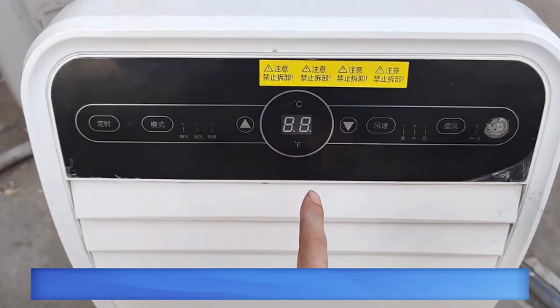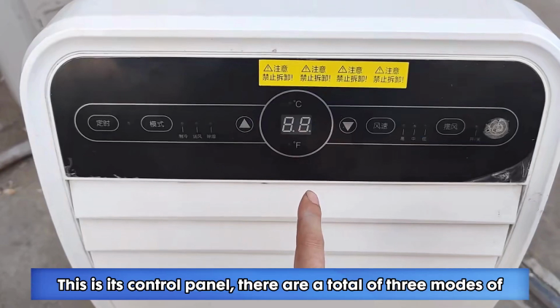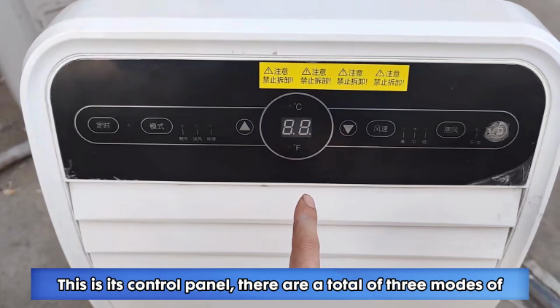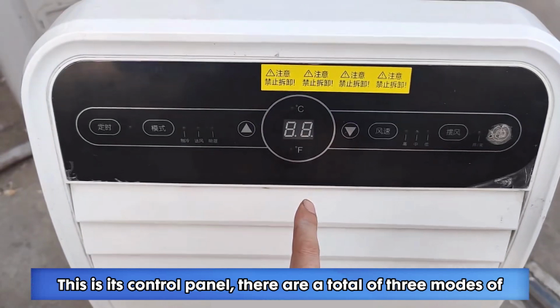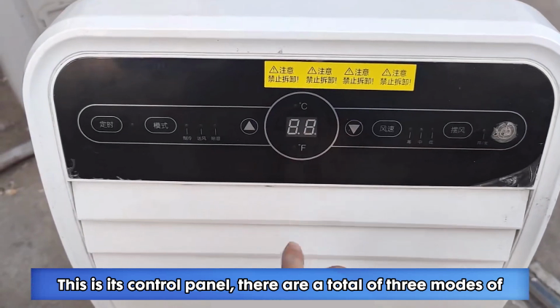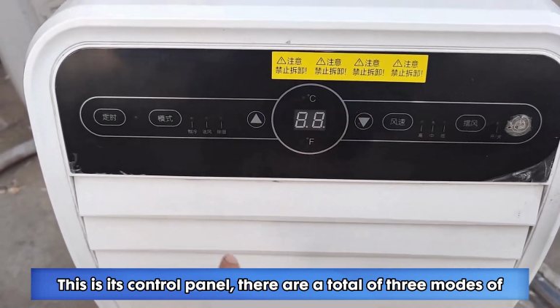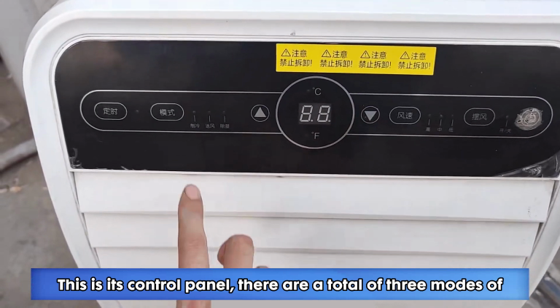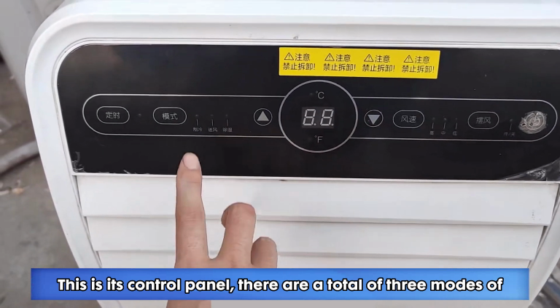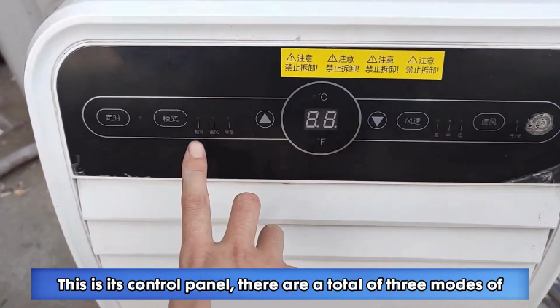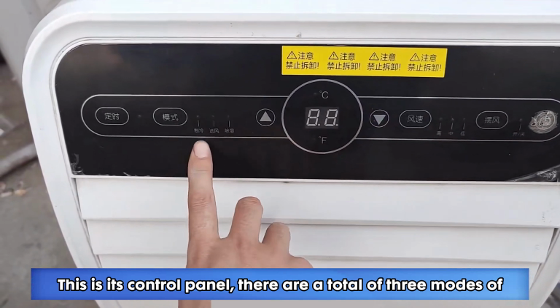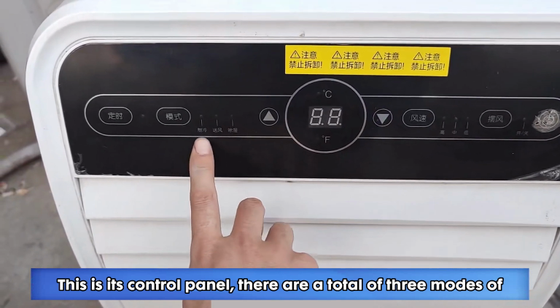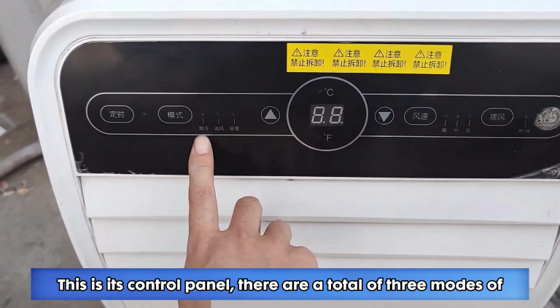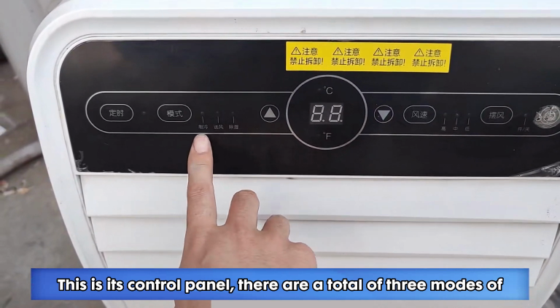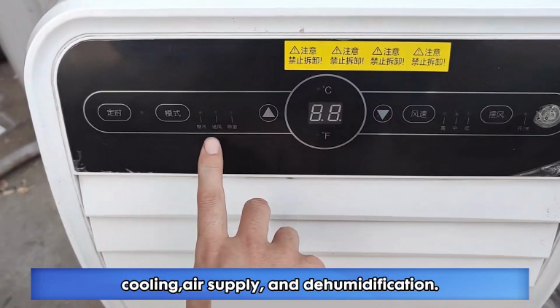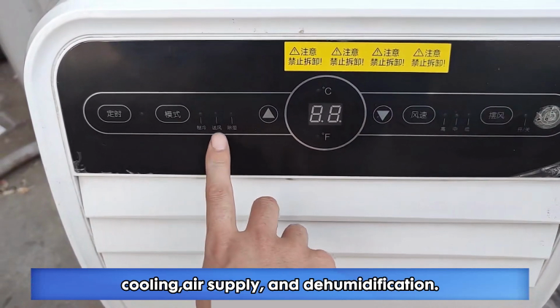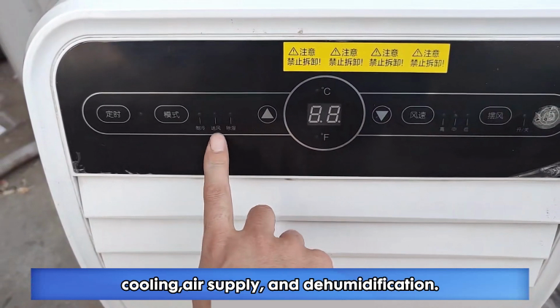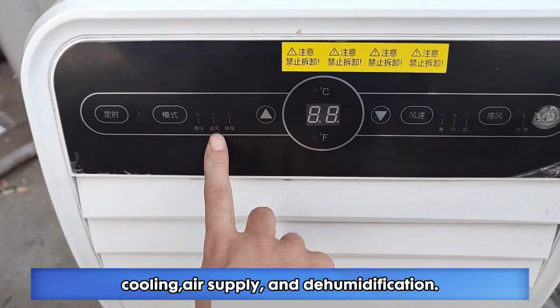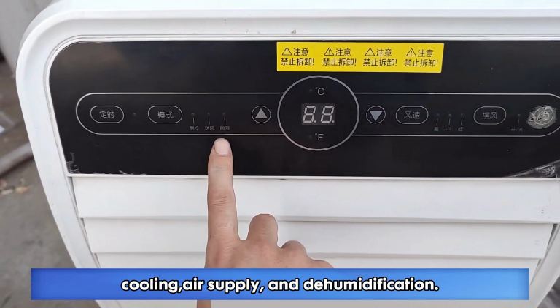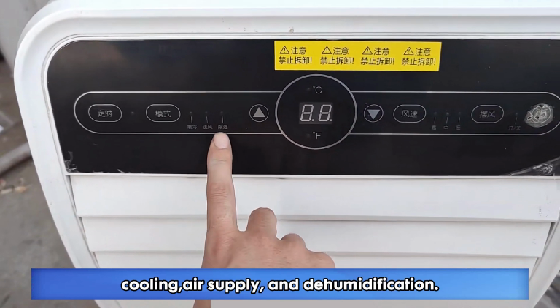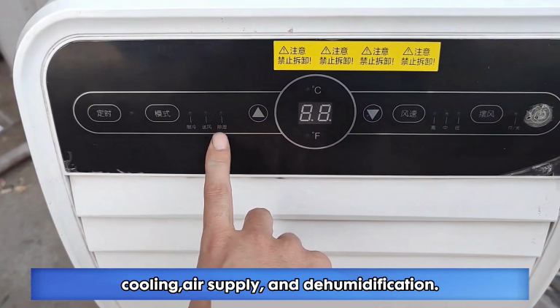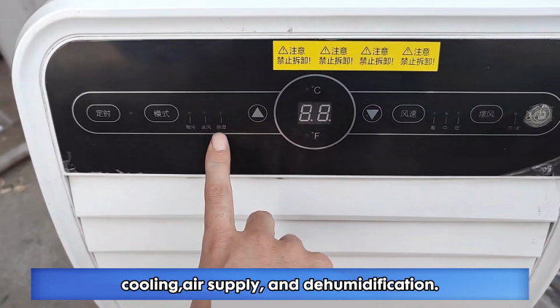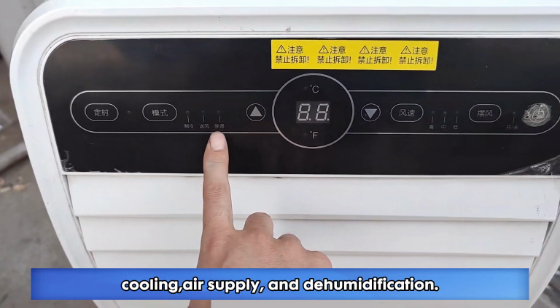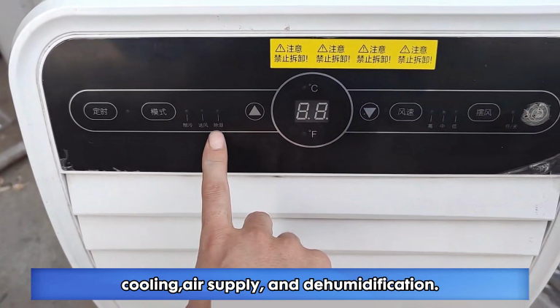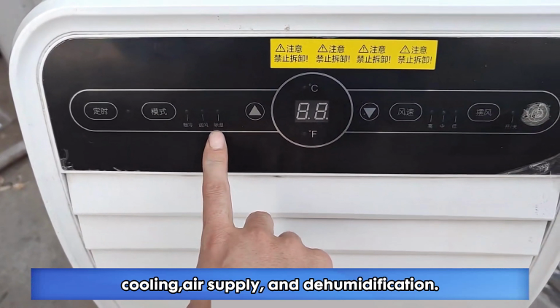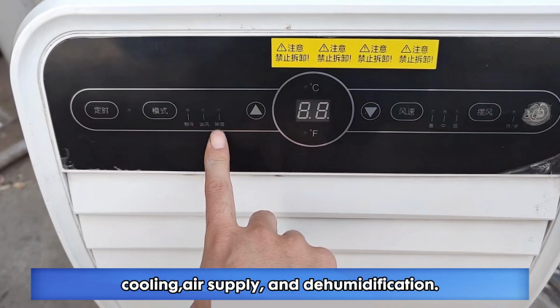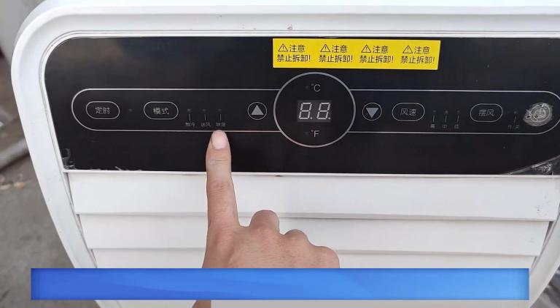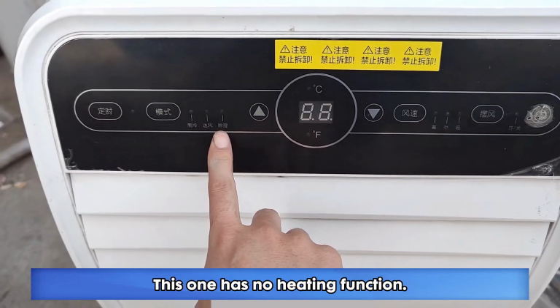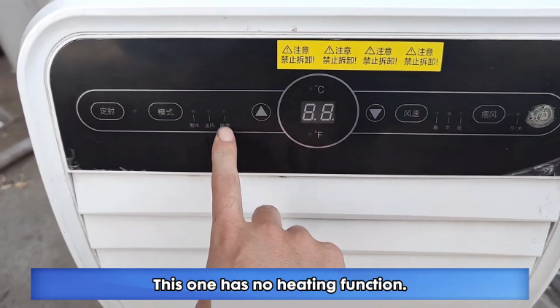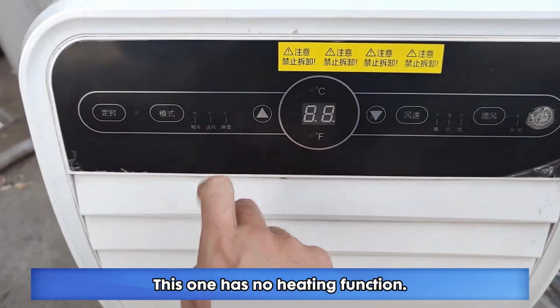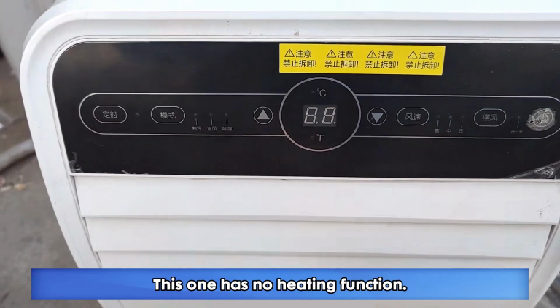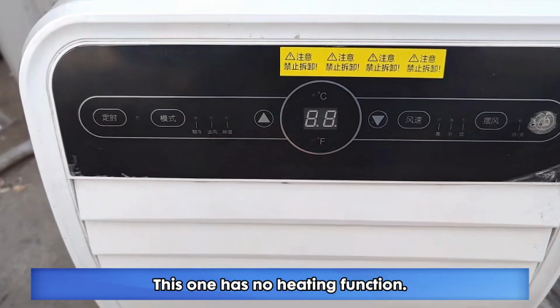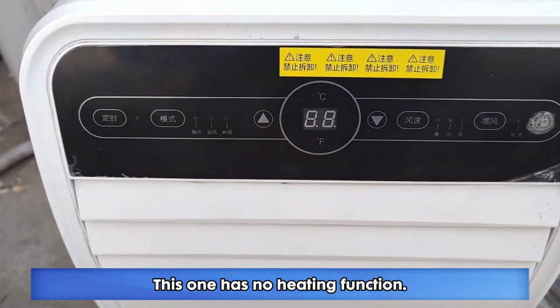This is its control panel. There are a total of 3 modes: cooling, air supply, and dehumidification. This one has no heating function.